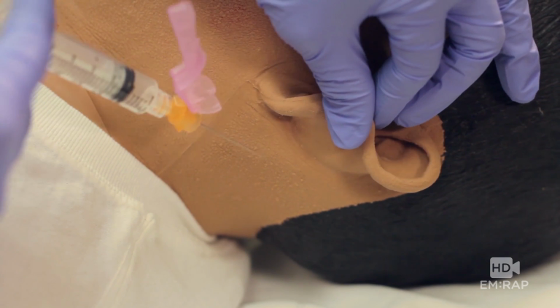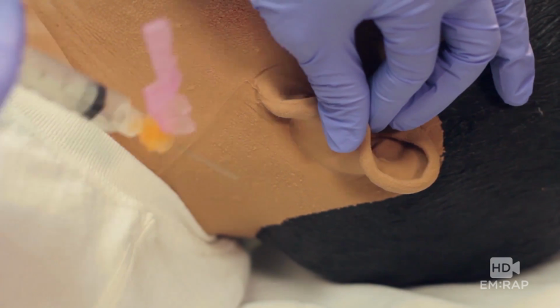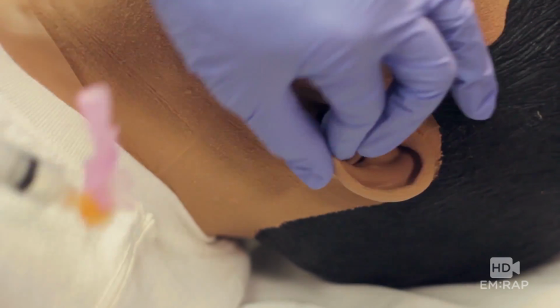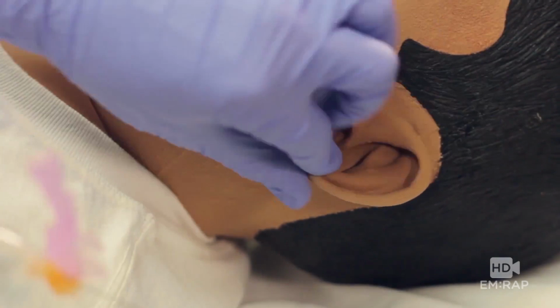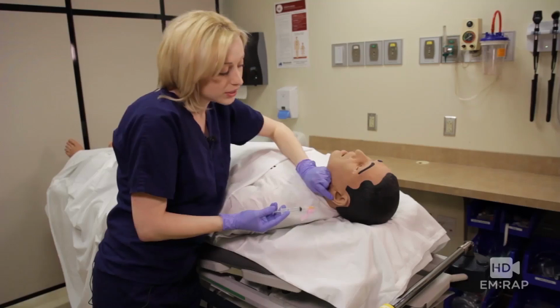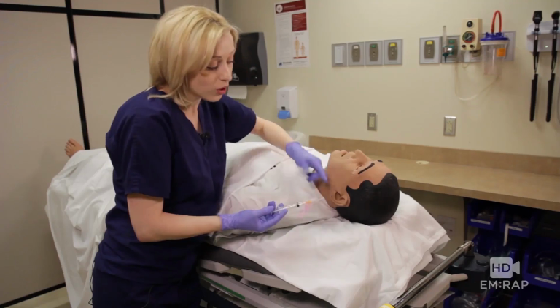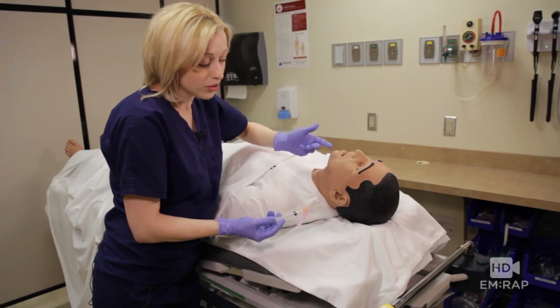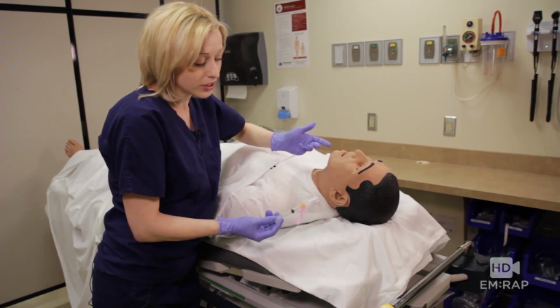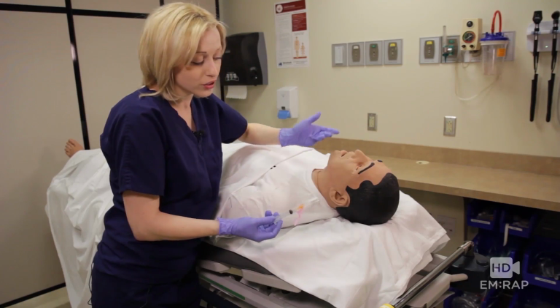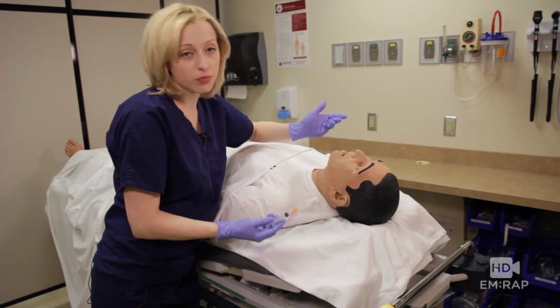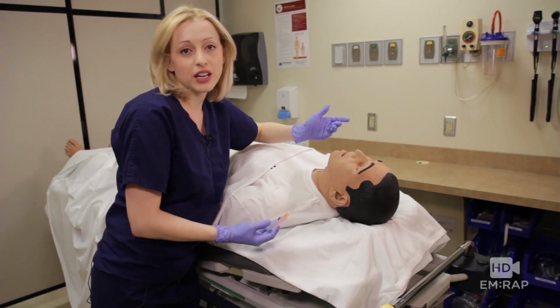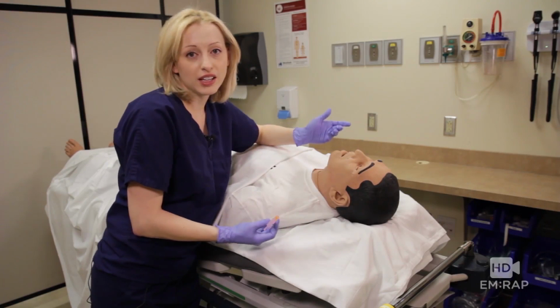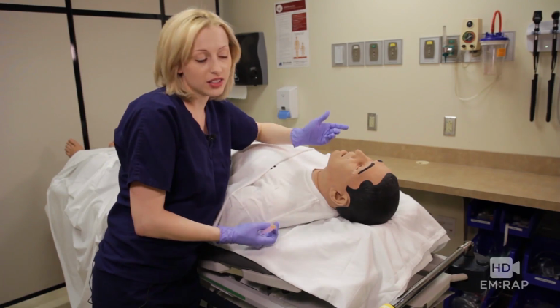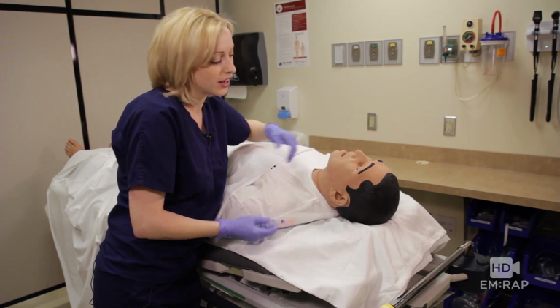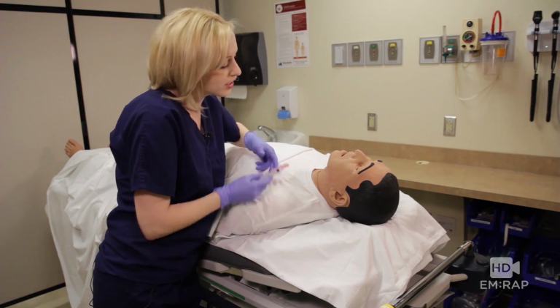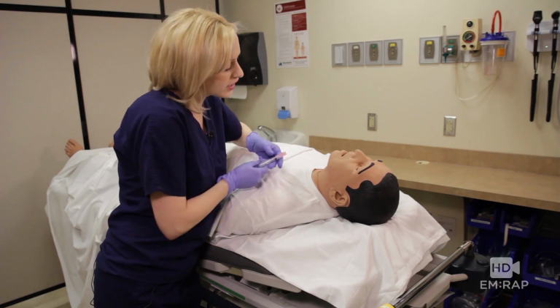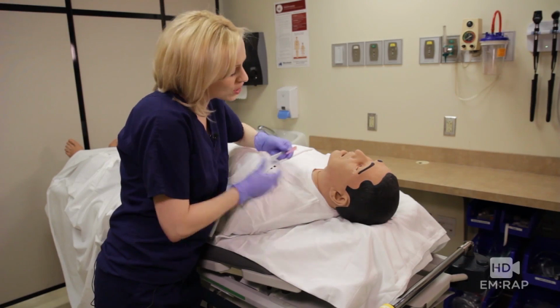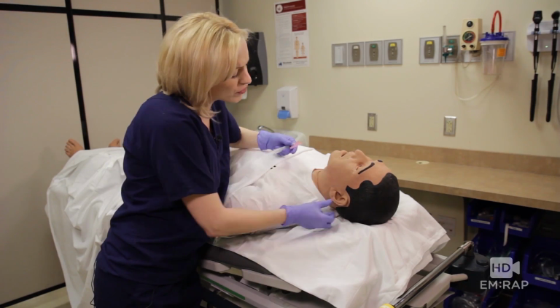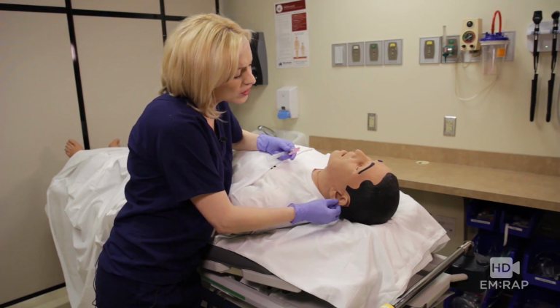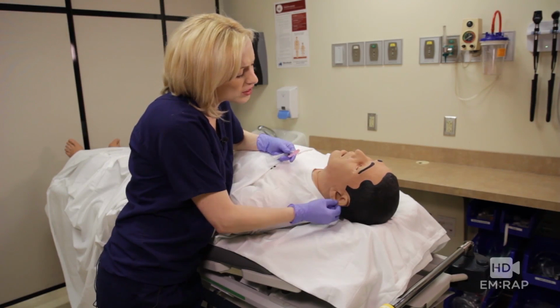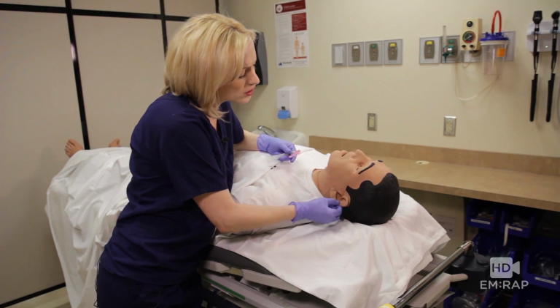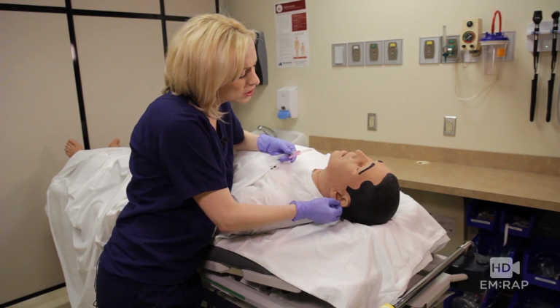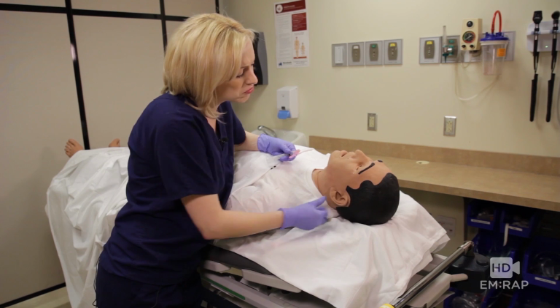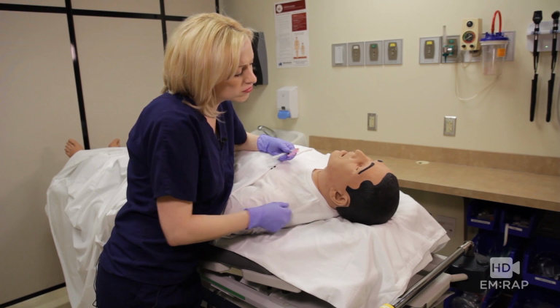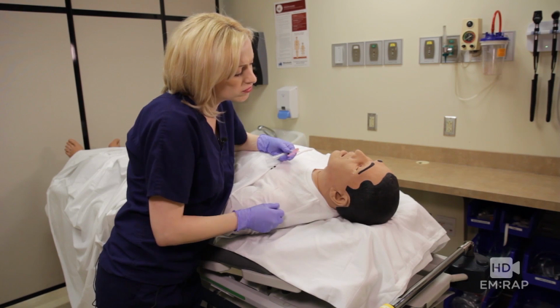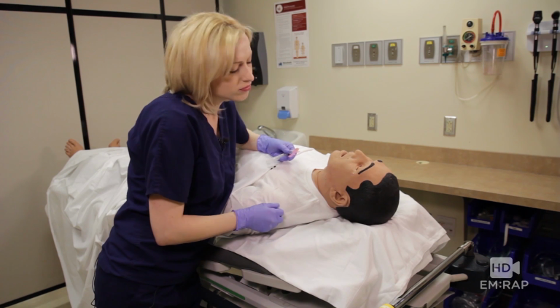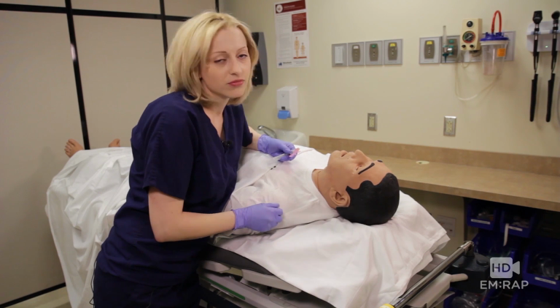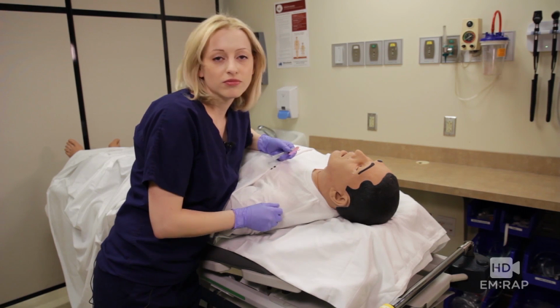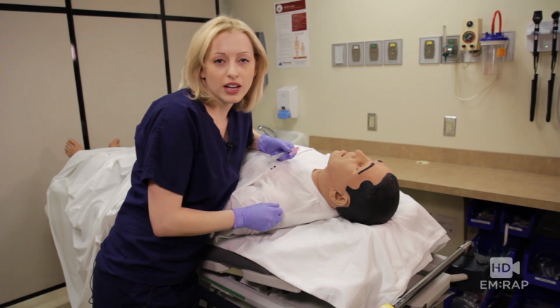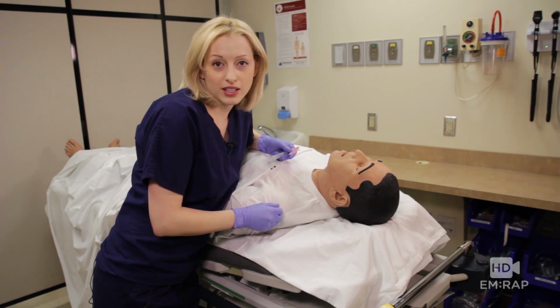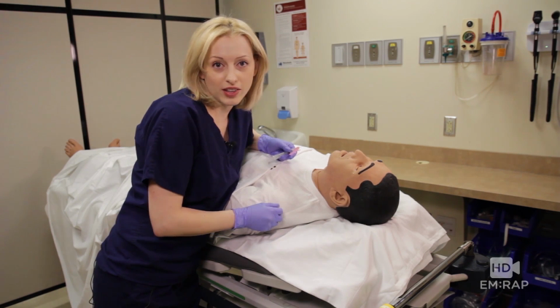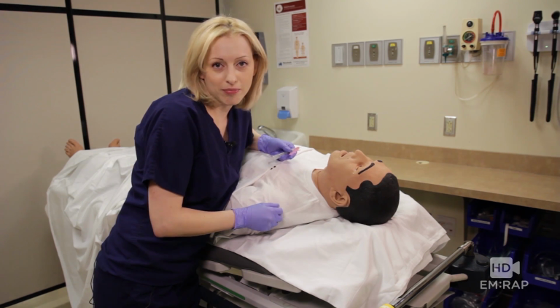And now his whole ear should be anesthetized. Can you feel that, sir? I think he's numb.